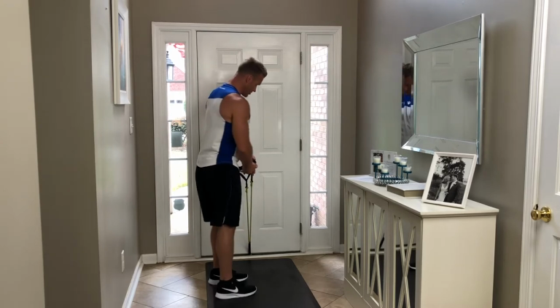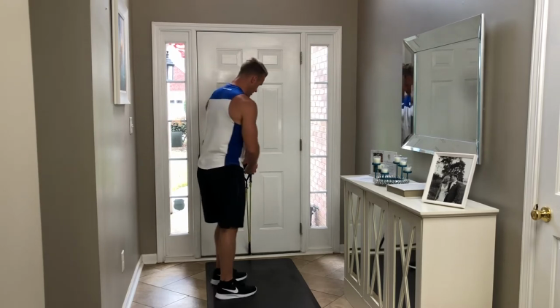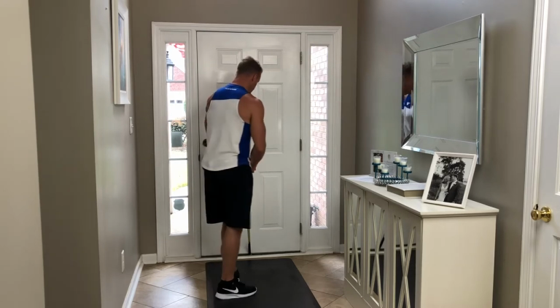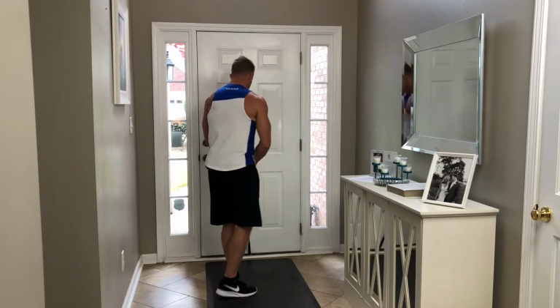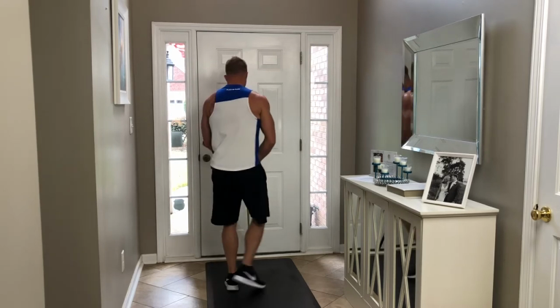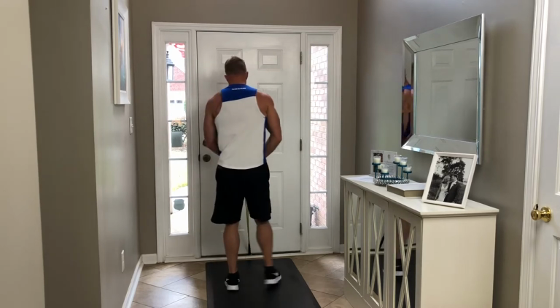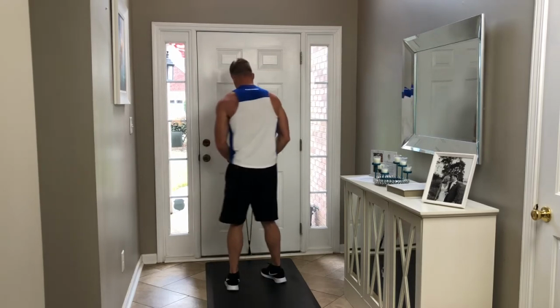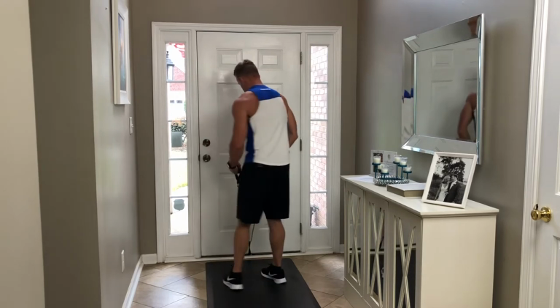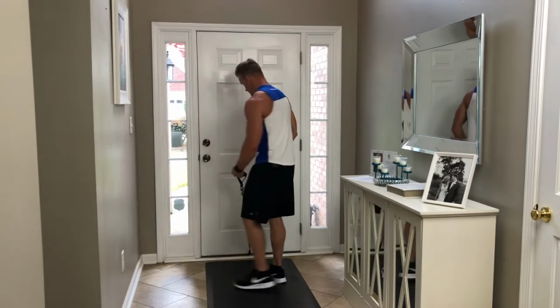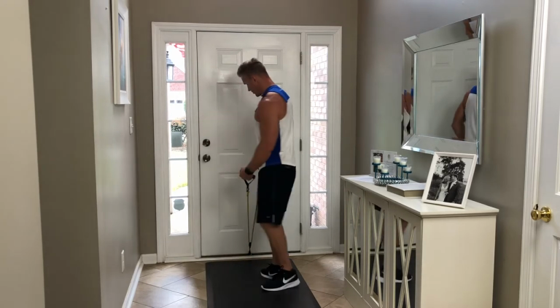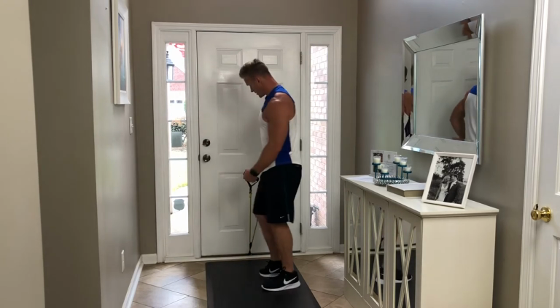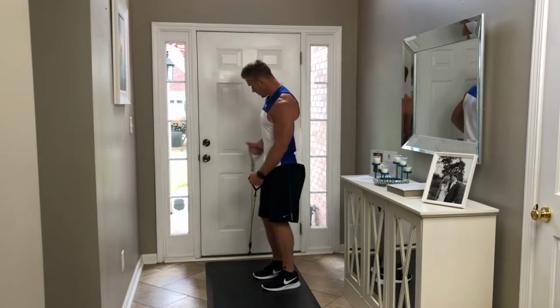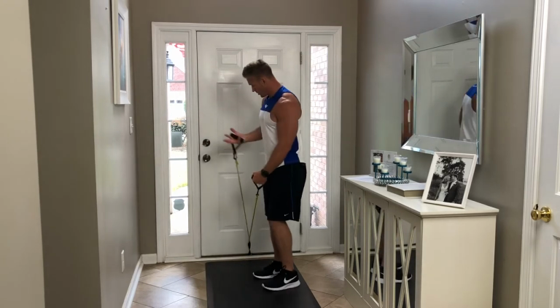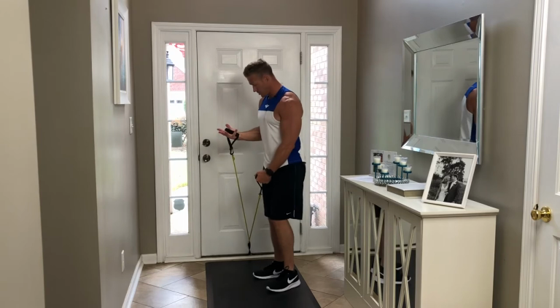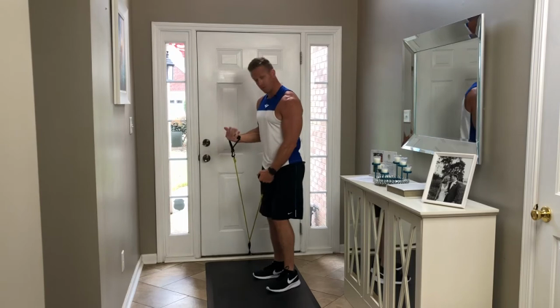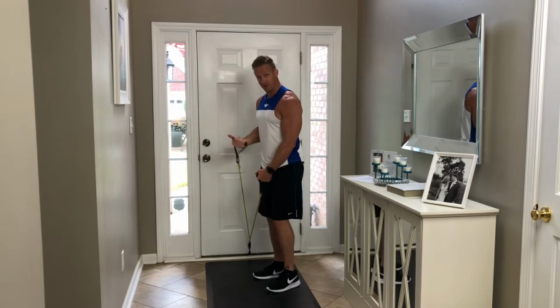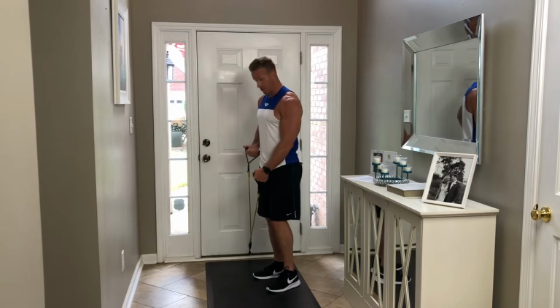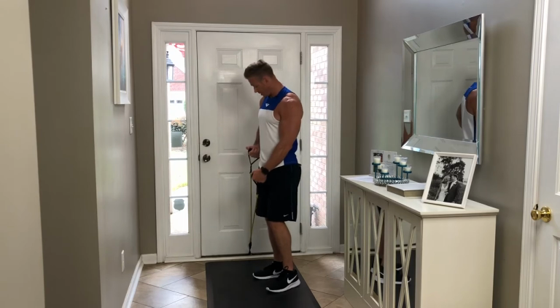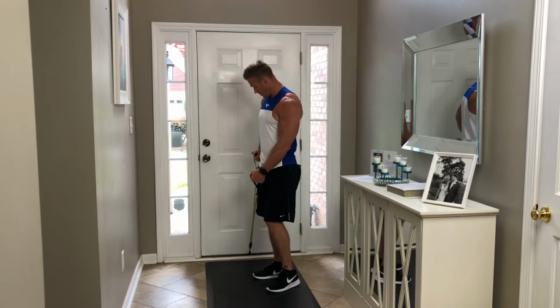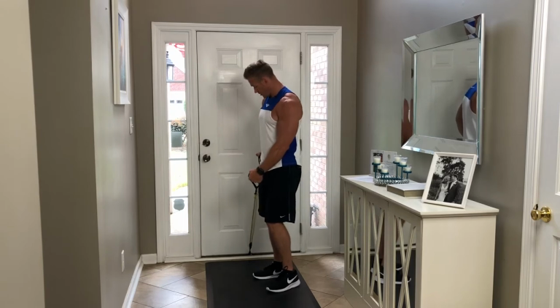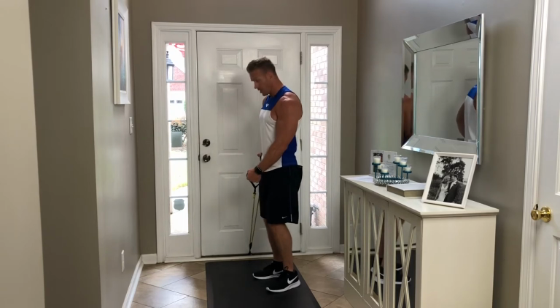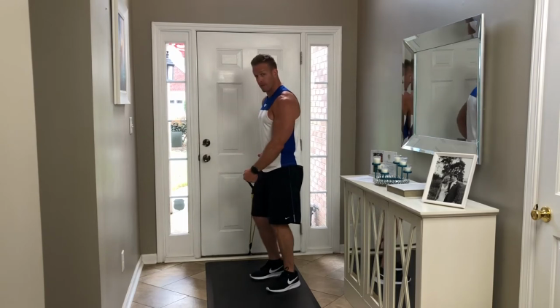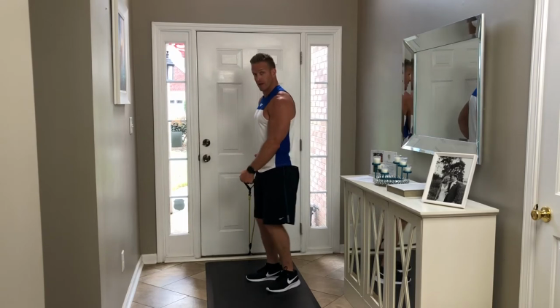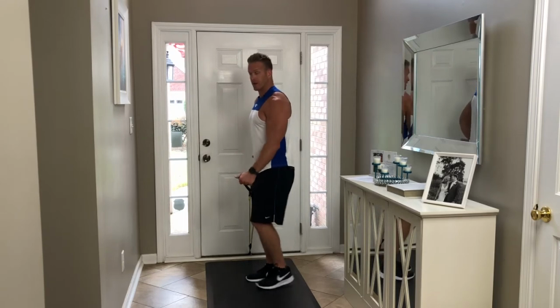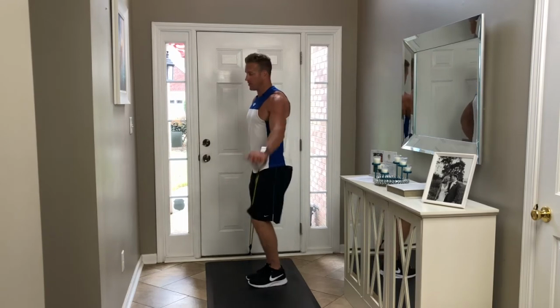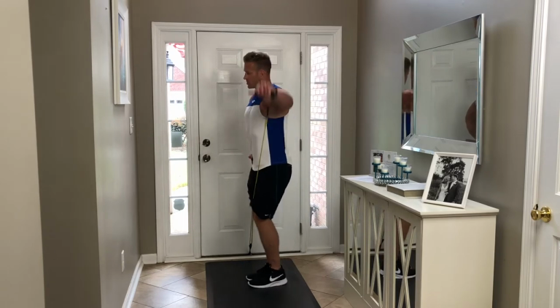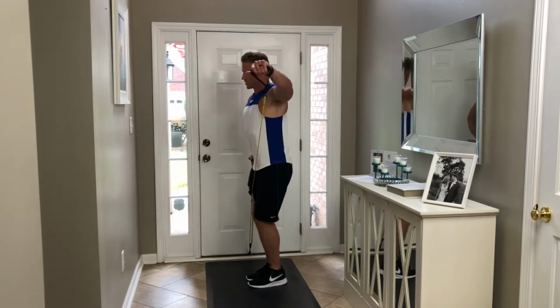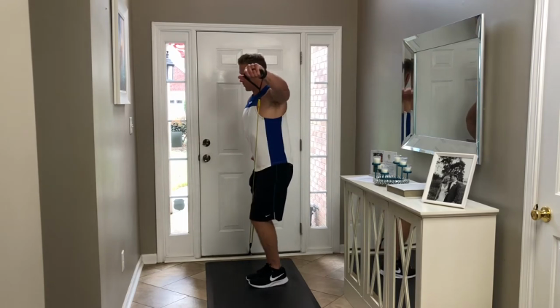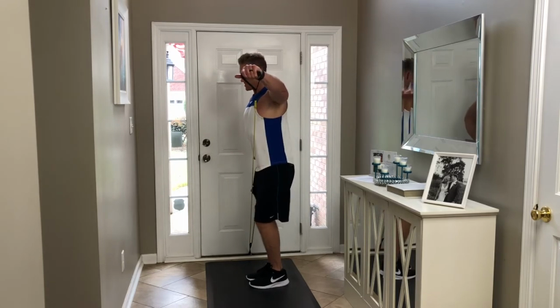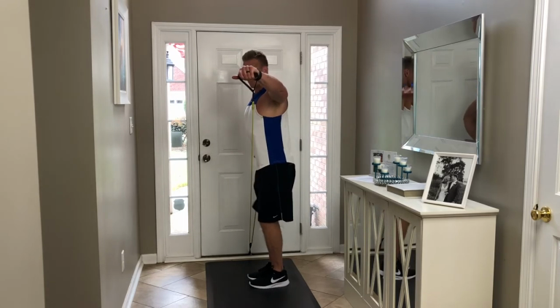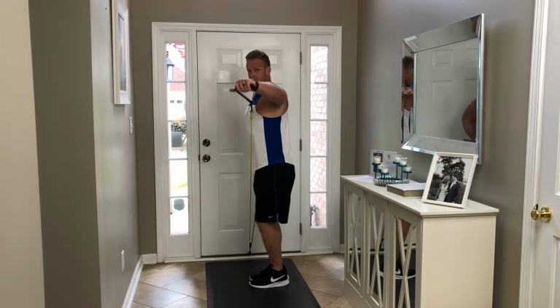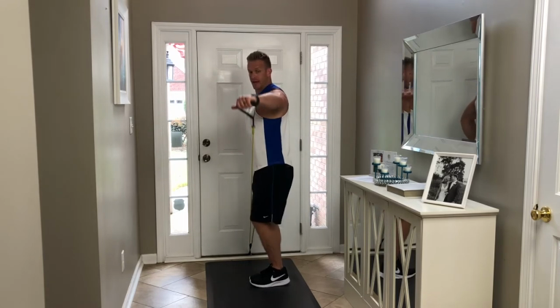When you want to hit that other delt, put that other hand on your hip and raise up the same way.